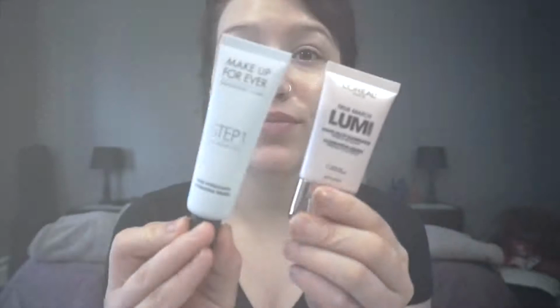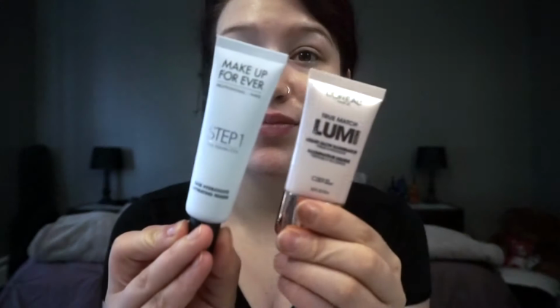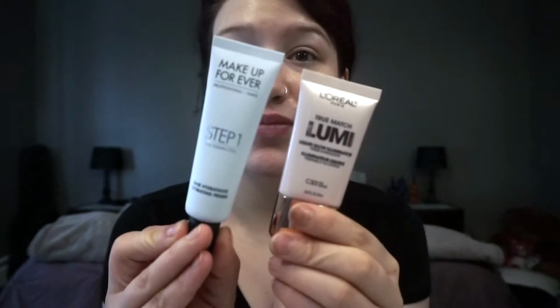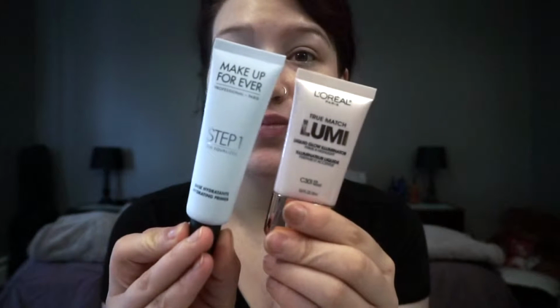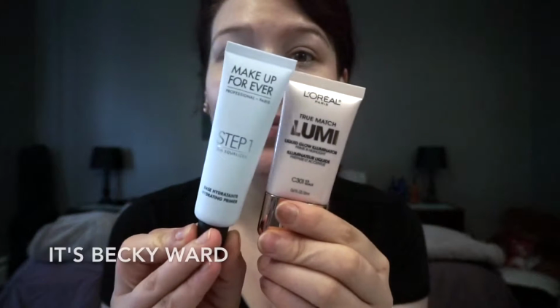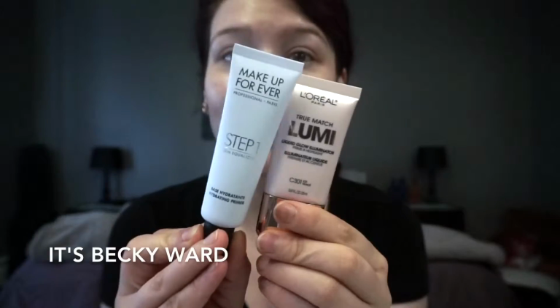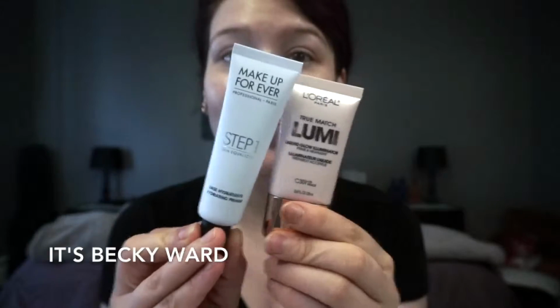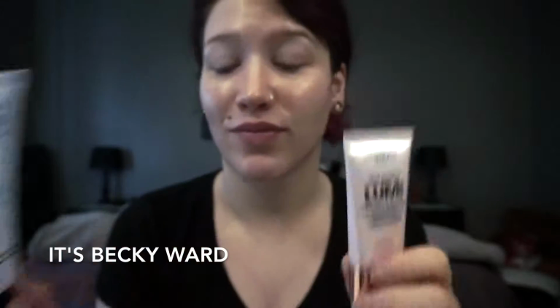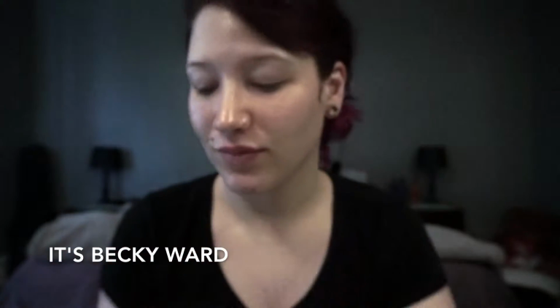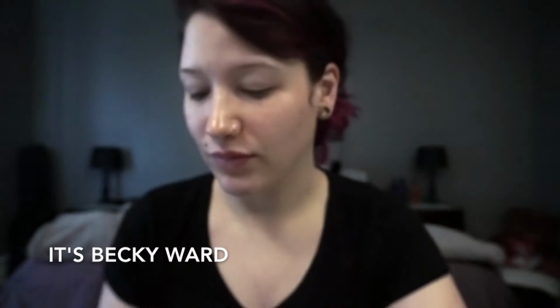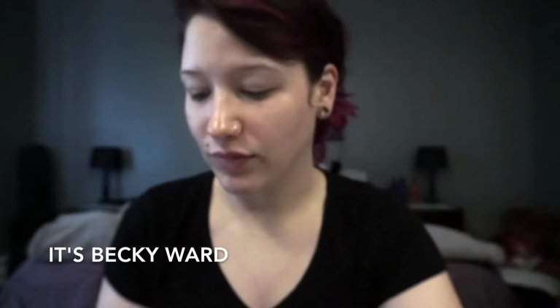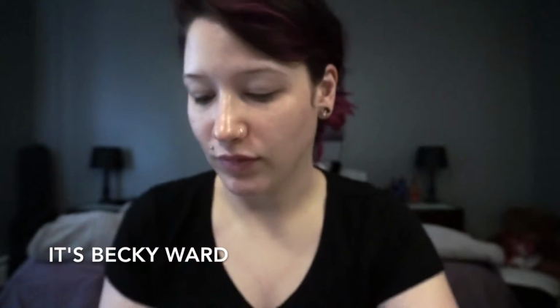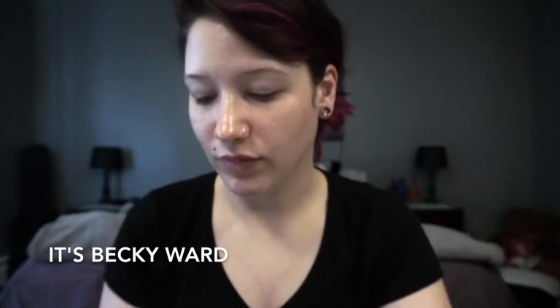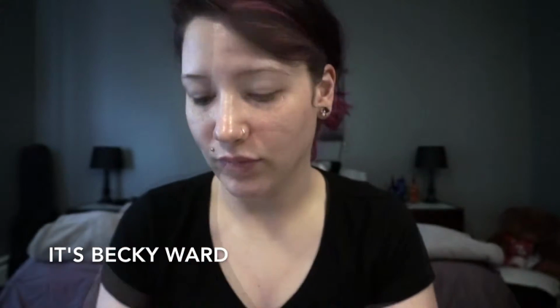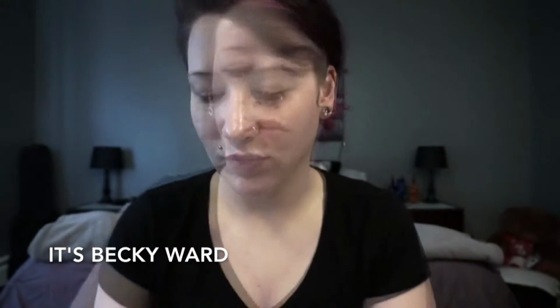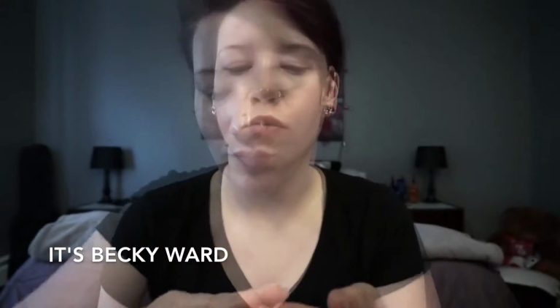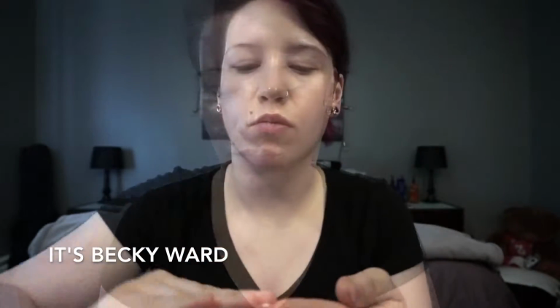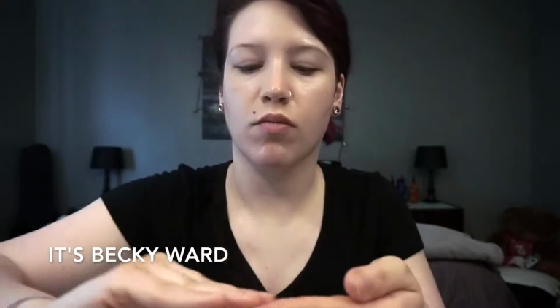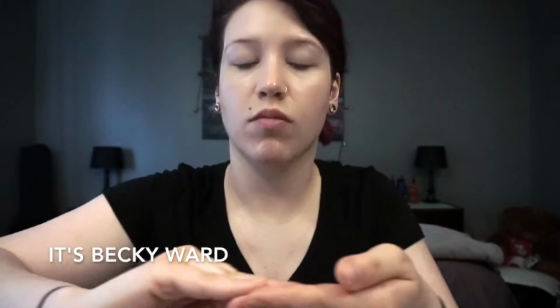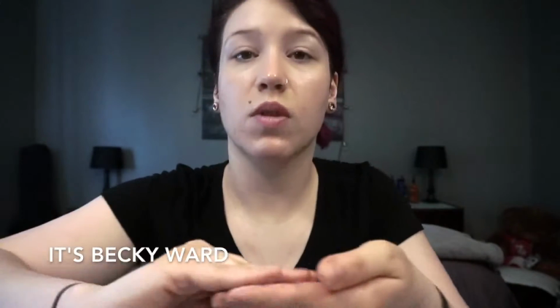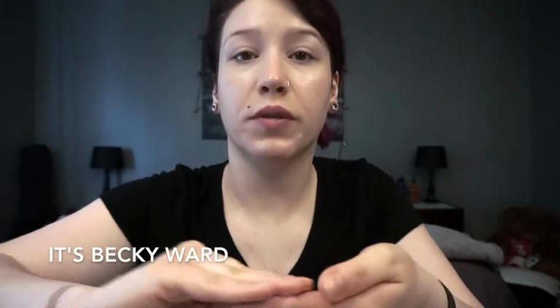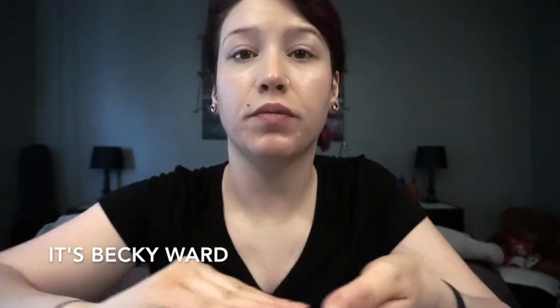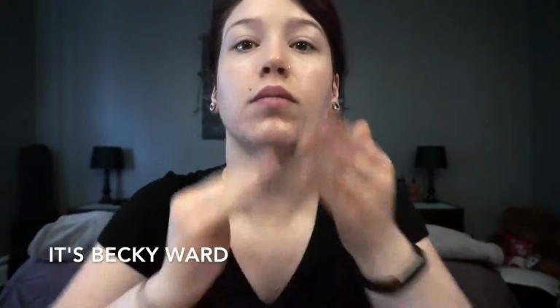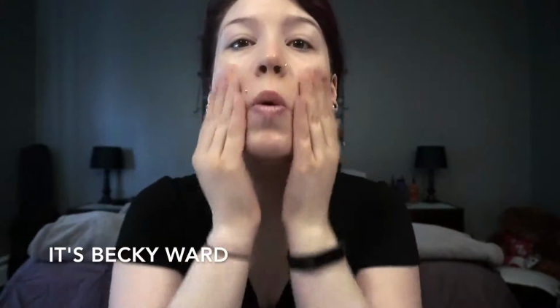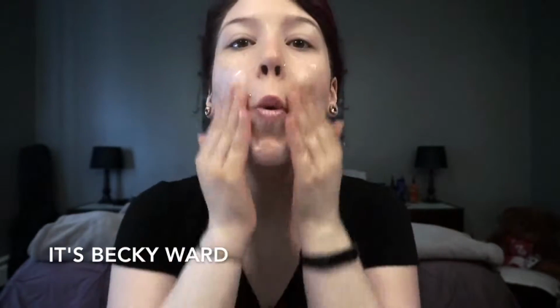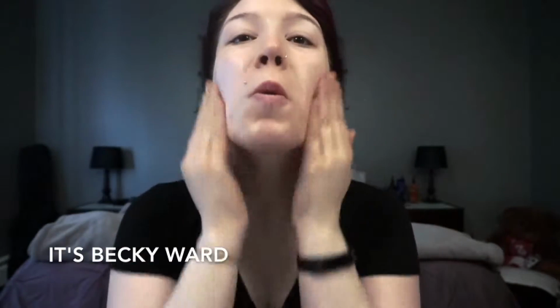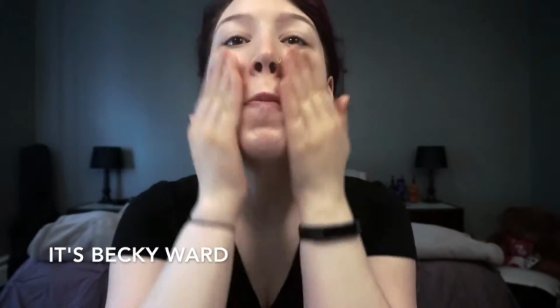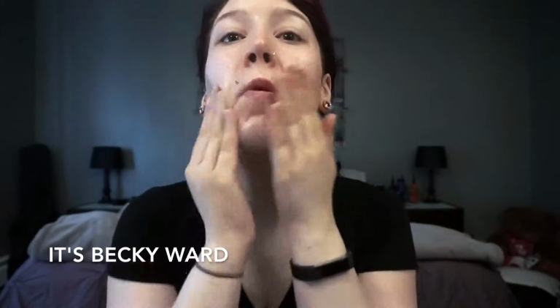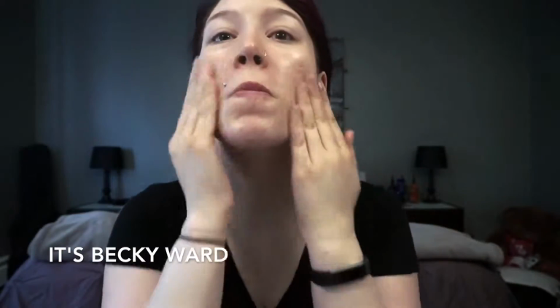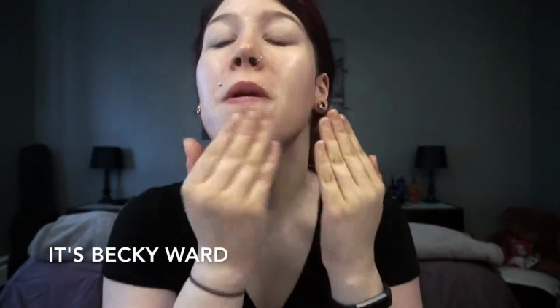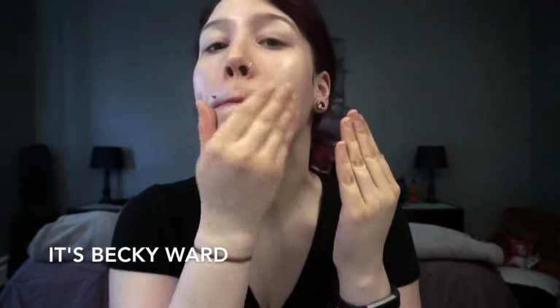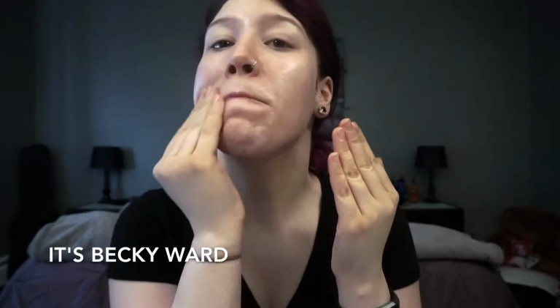Well, hello there beauties. I bet you're wondering what we're doing today, and today I'm going to show you guys my everyday makeup routine.